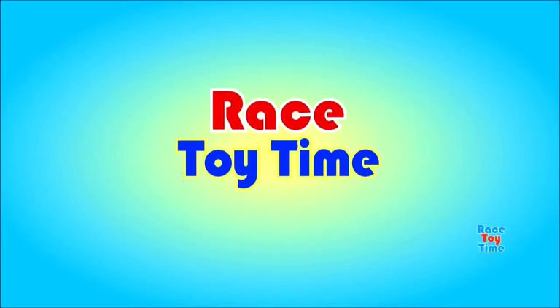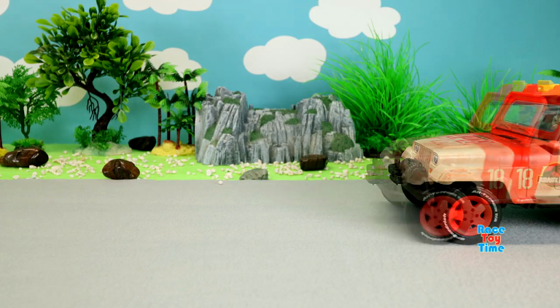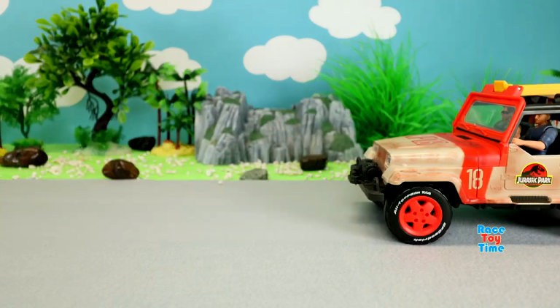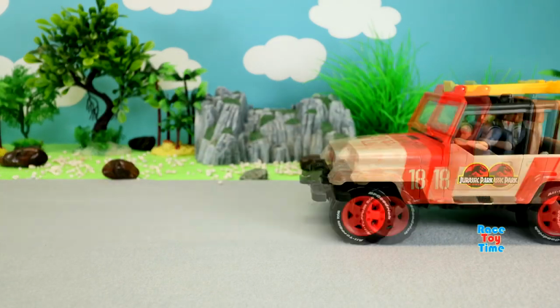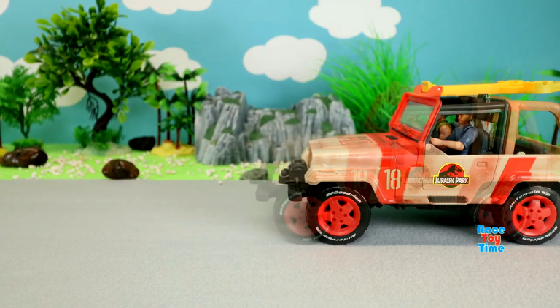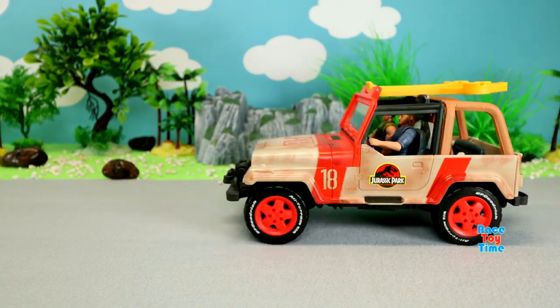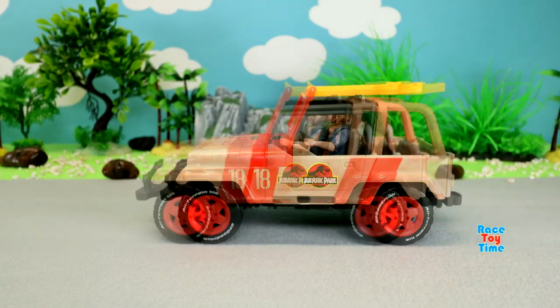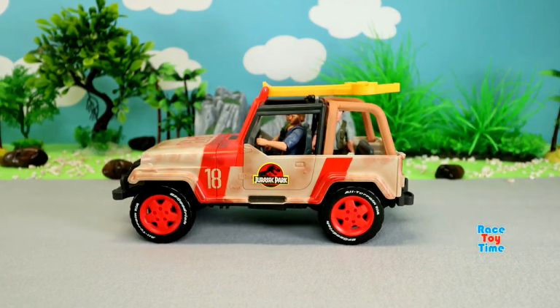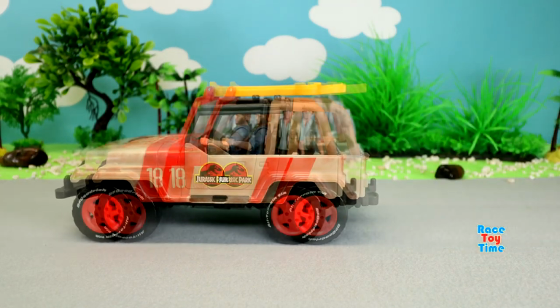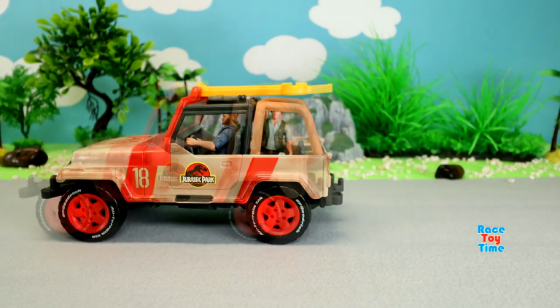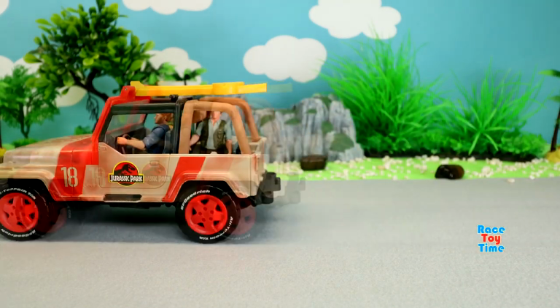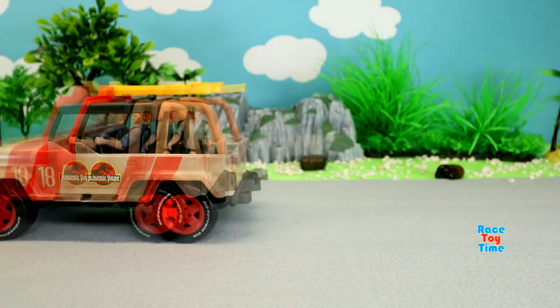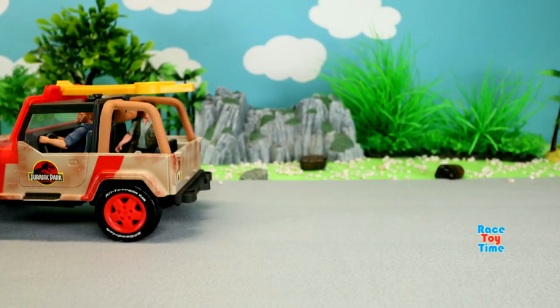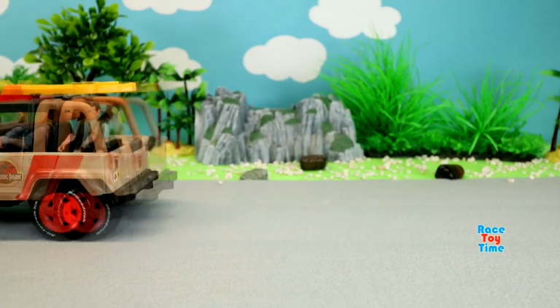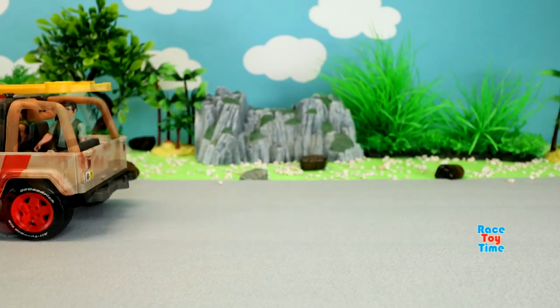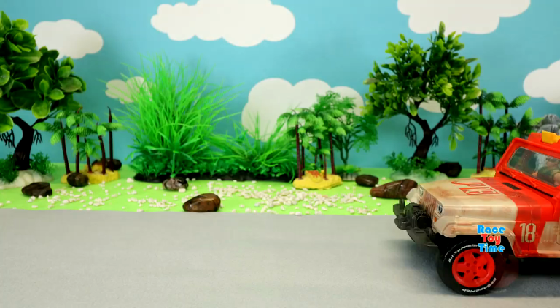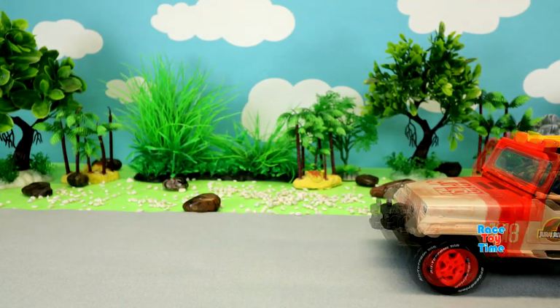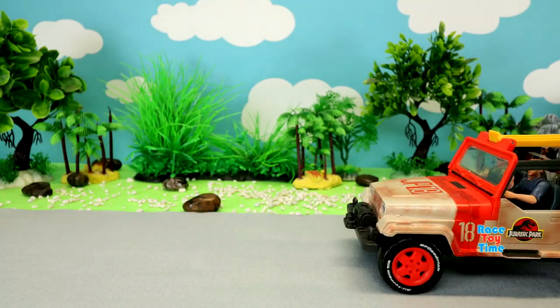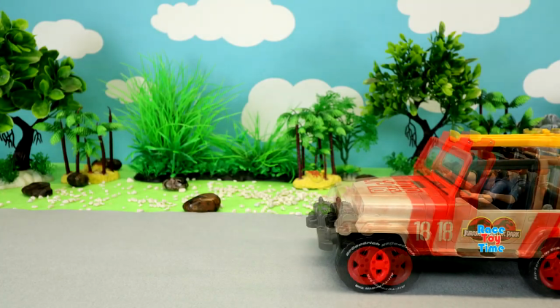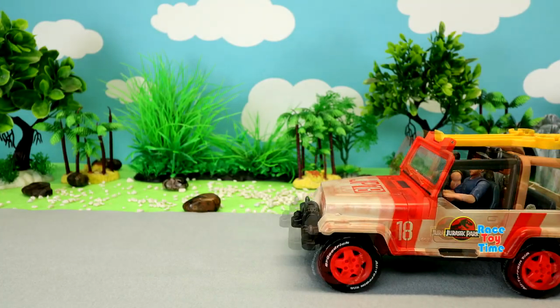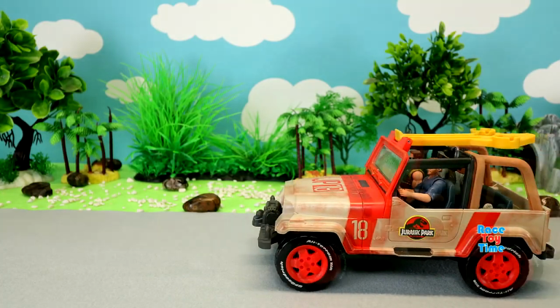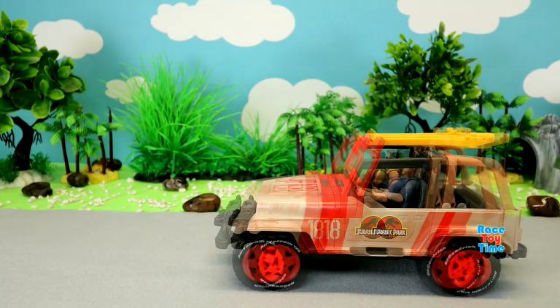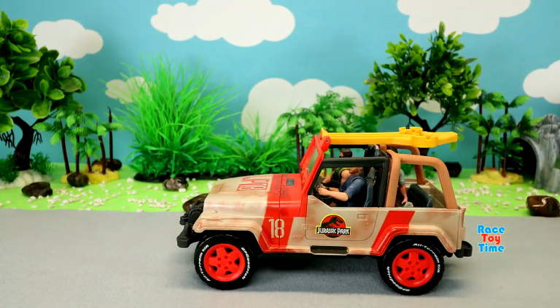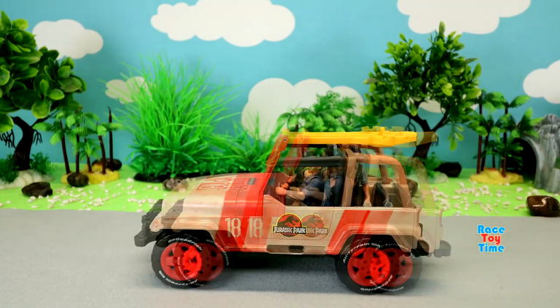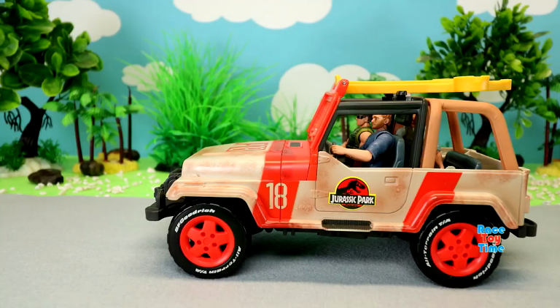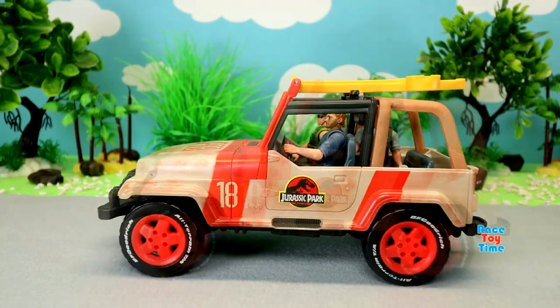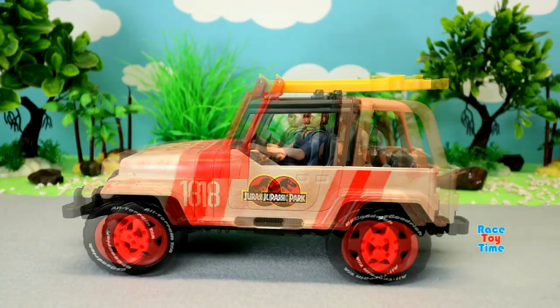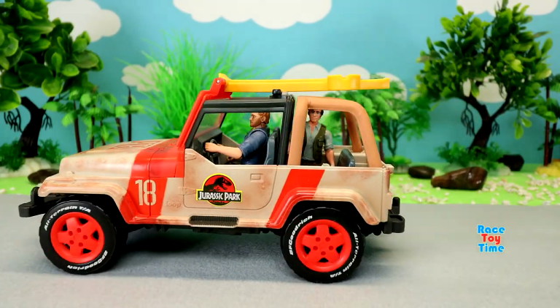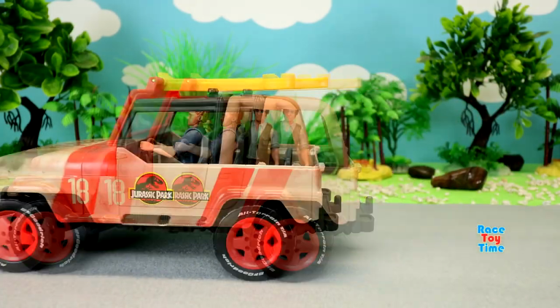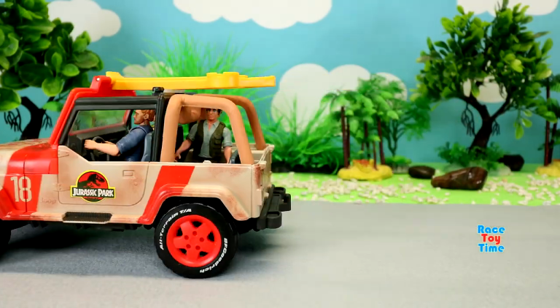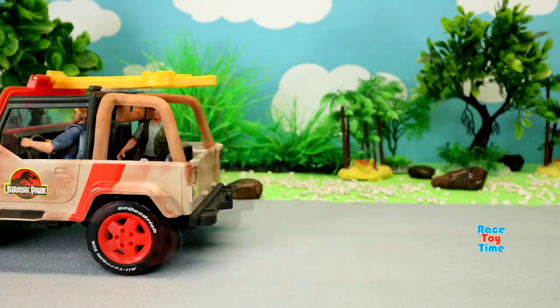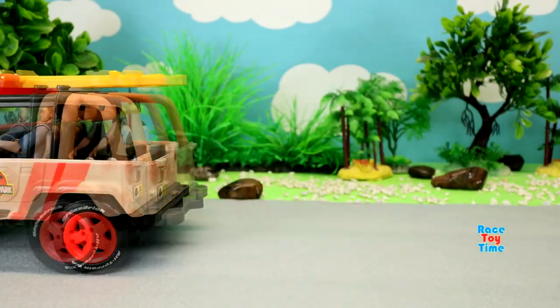Hi guys, Rusty Time here. Today I'm going to show you some Jurassic World Dinosaur toys.